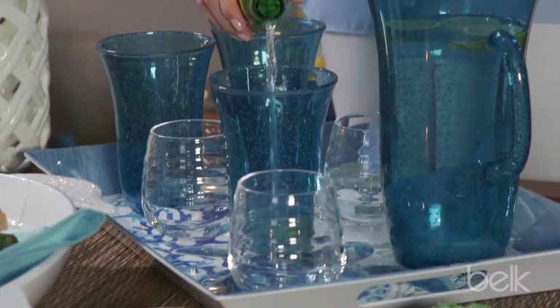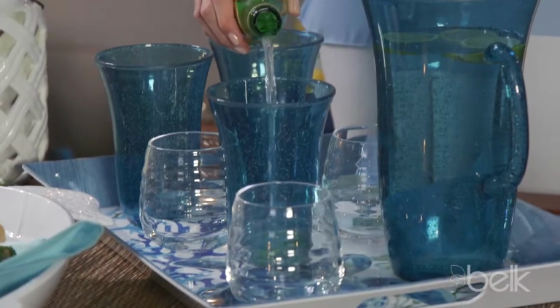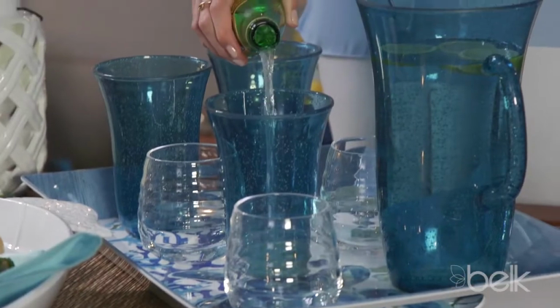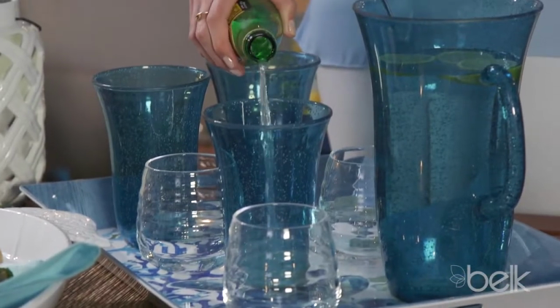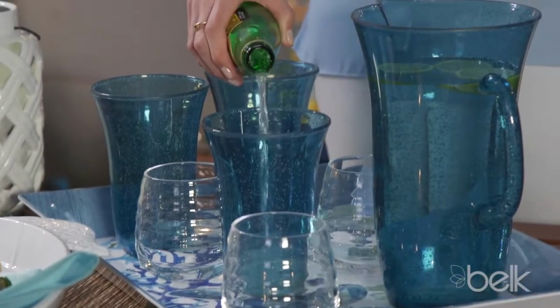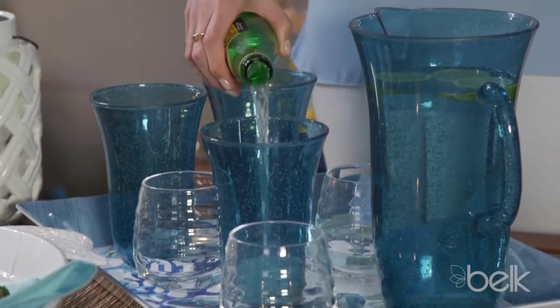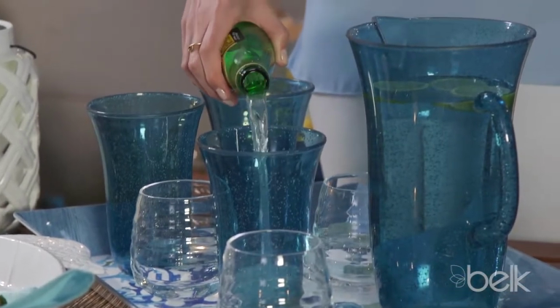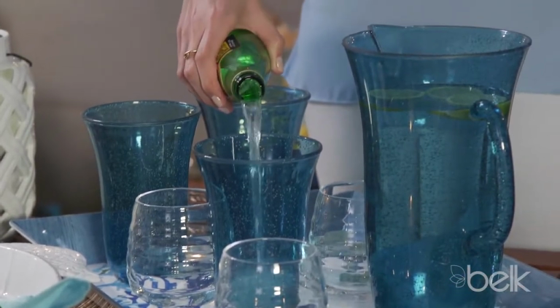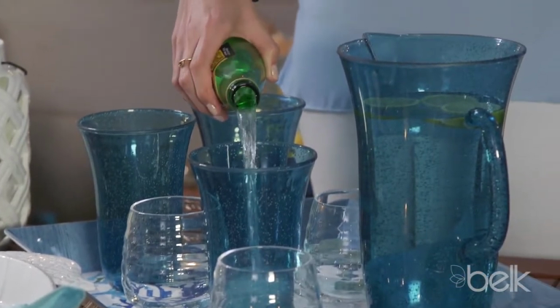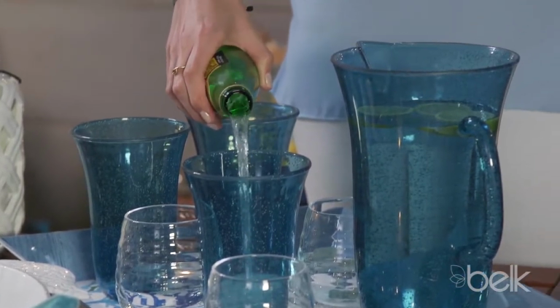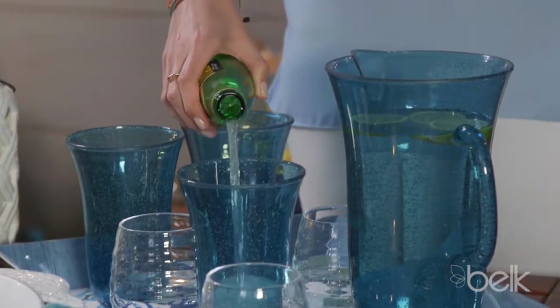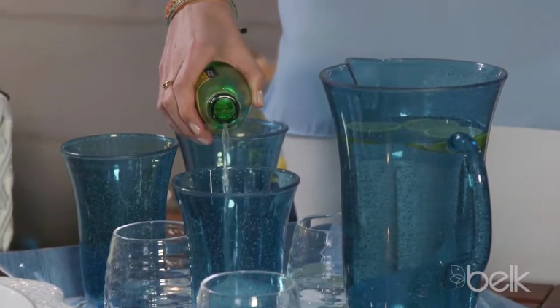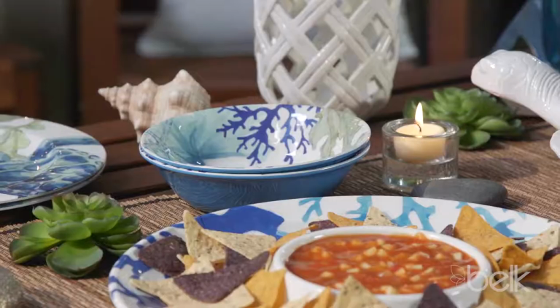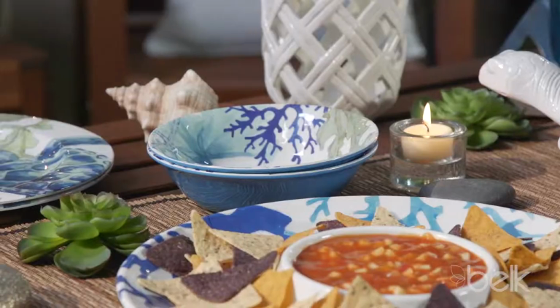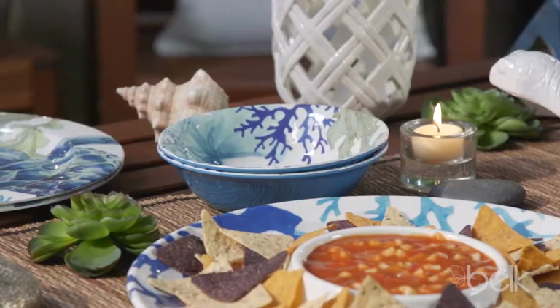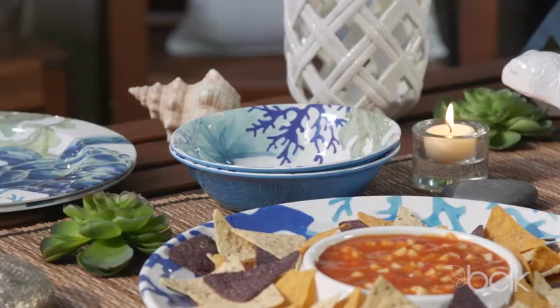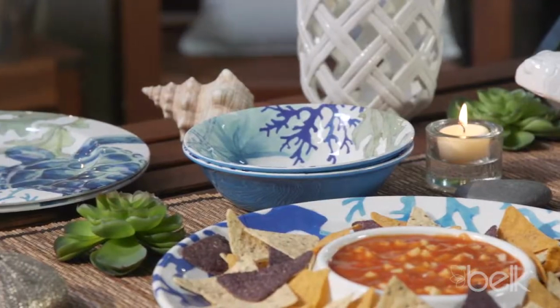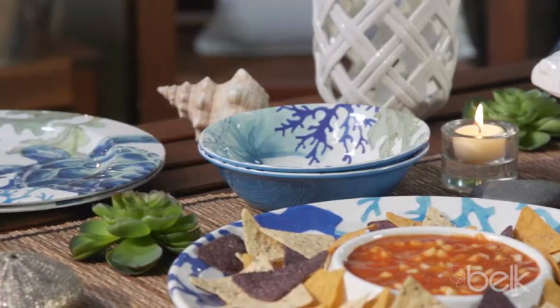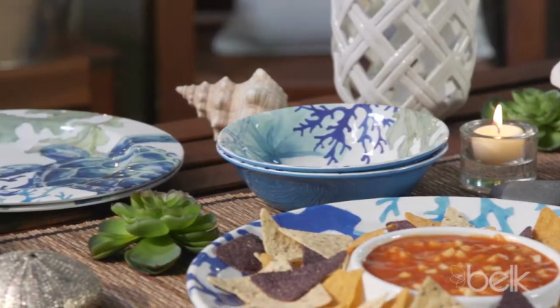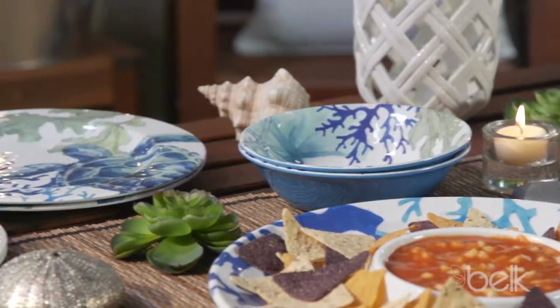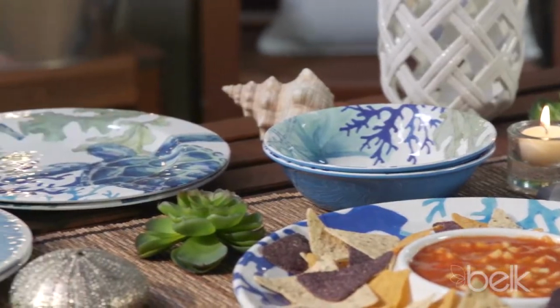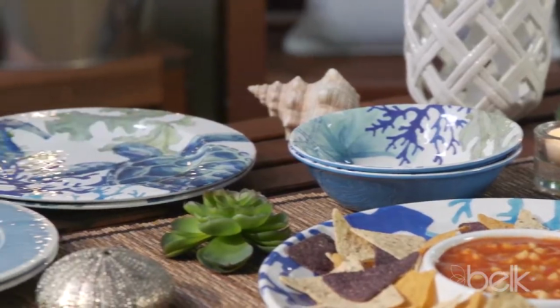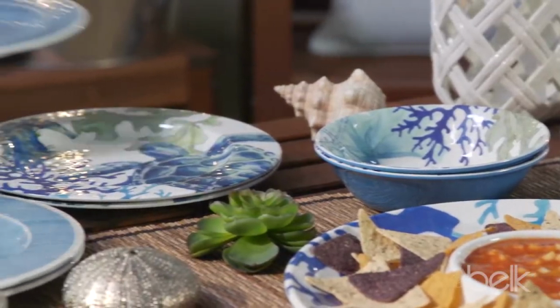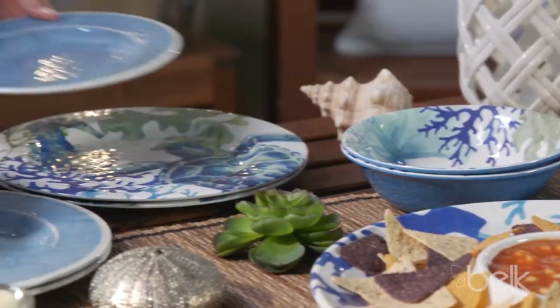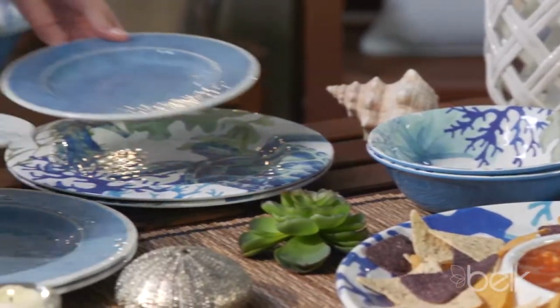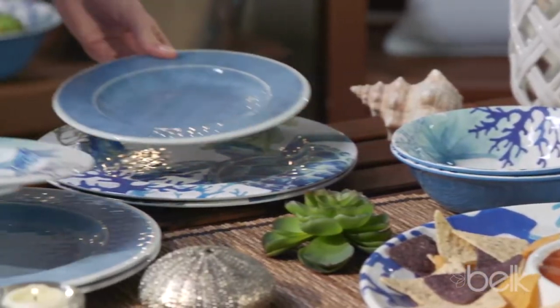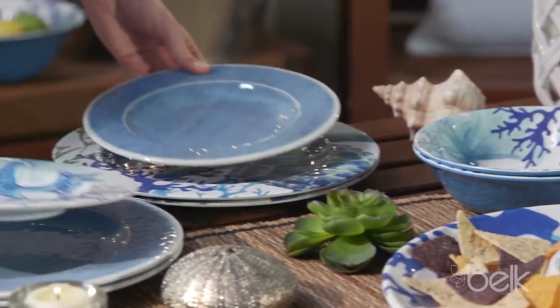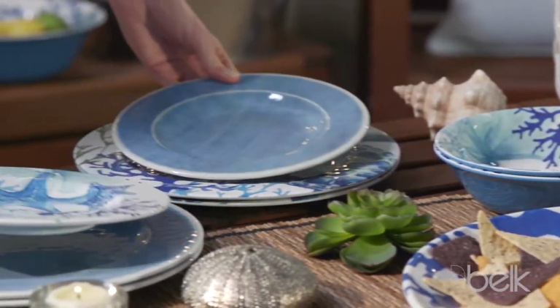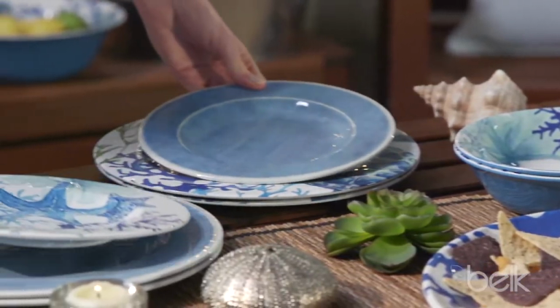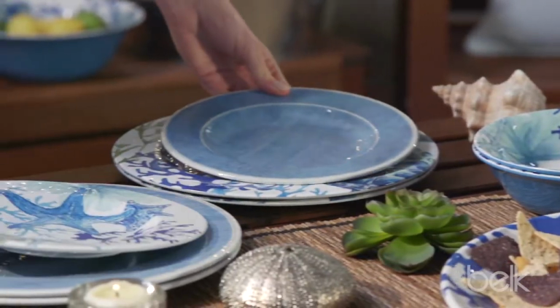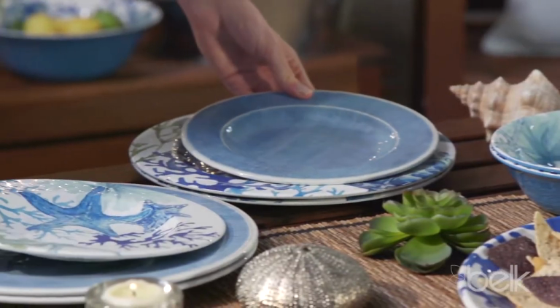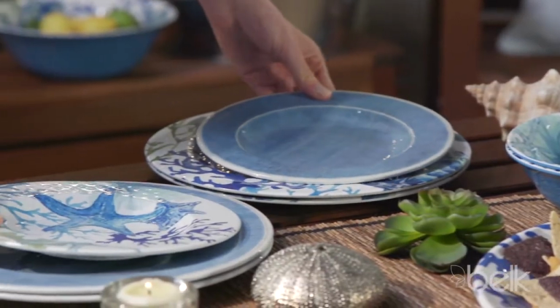Forget paper and plastic. Bright, cheerful melamine serveware sets a playful mood and isn't likely to break.